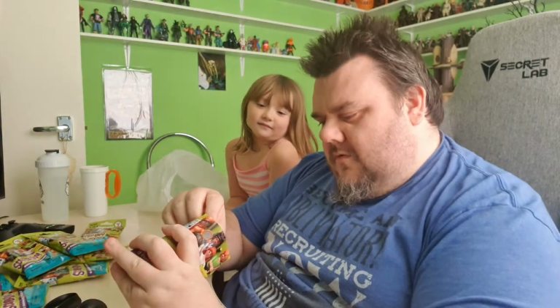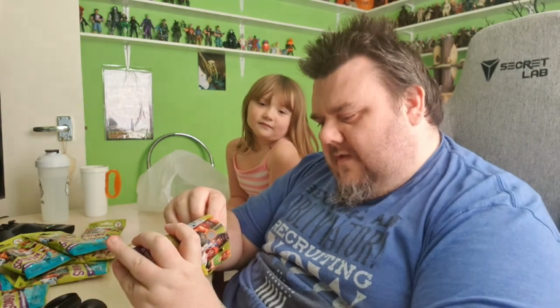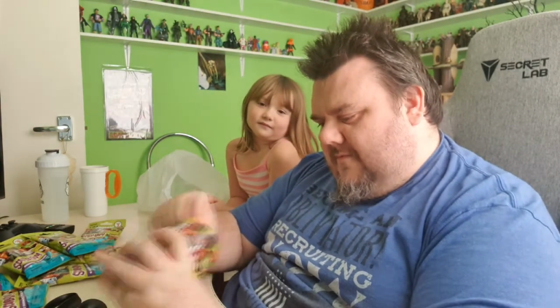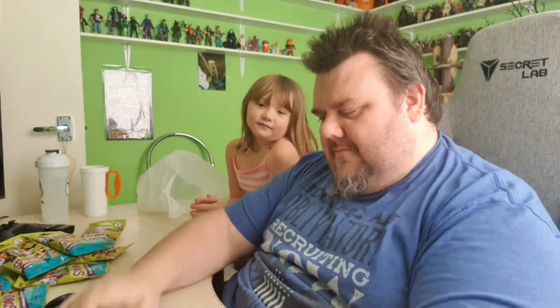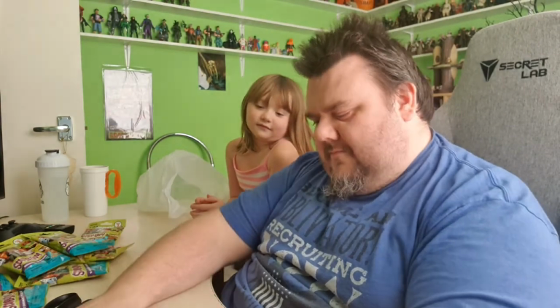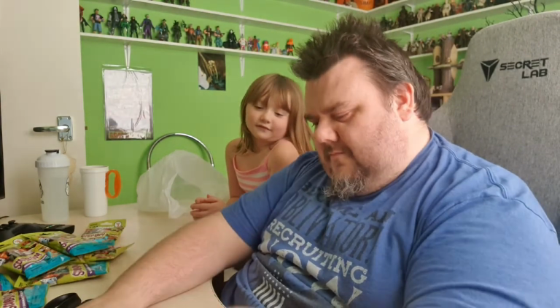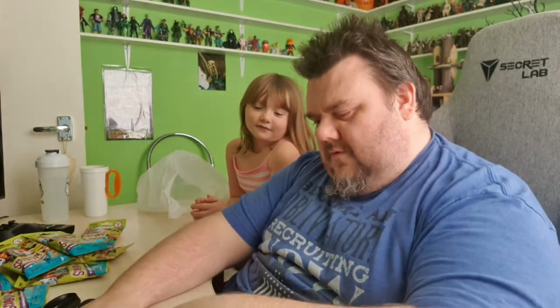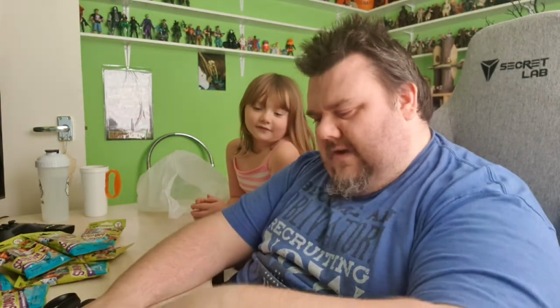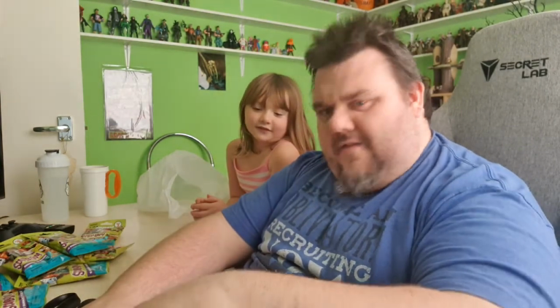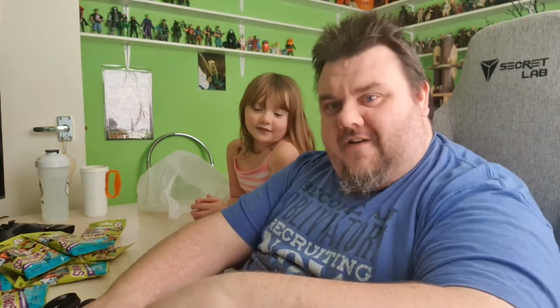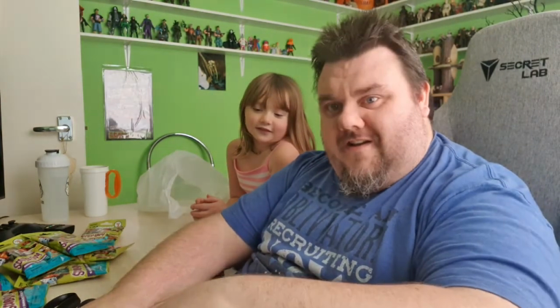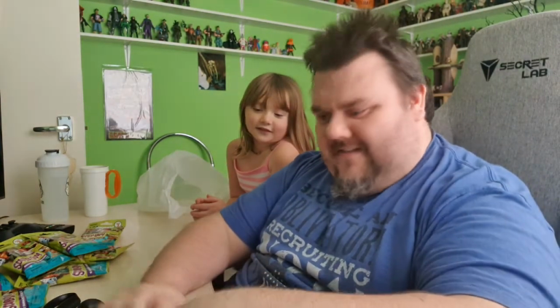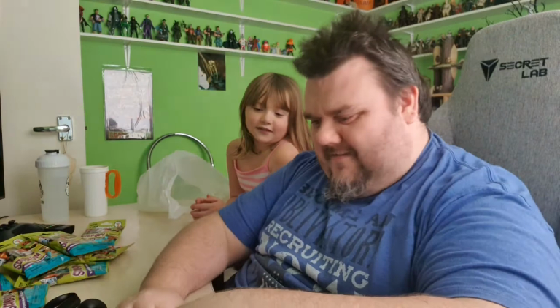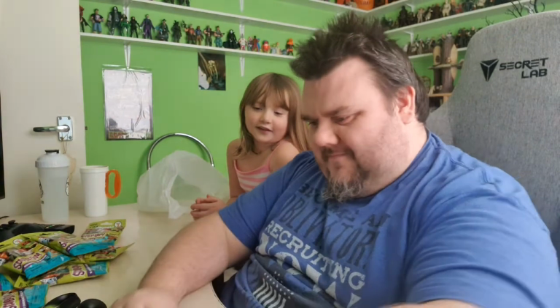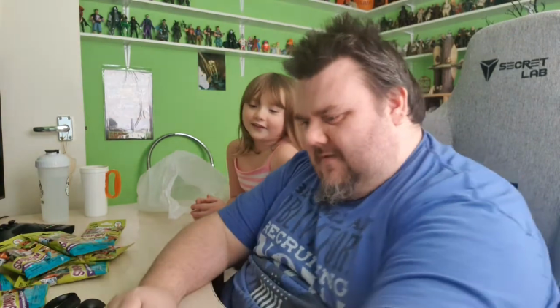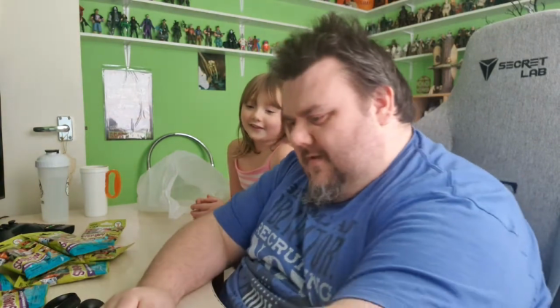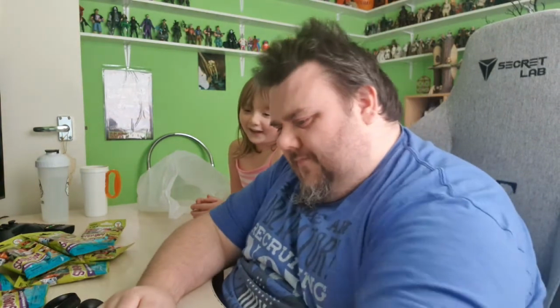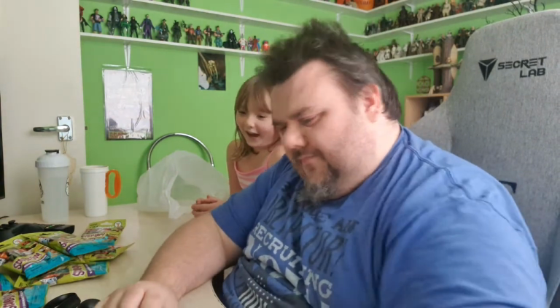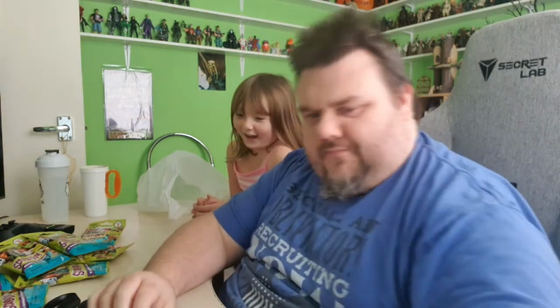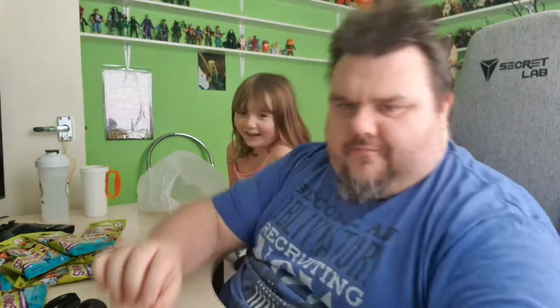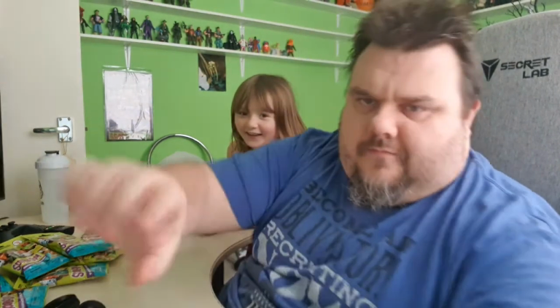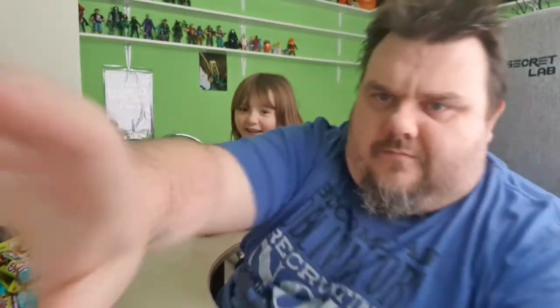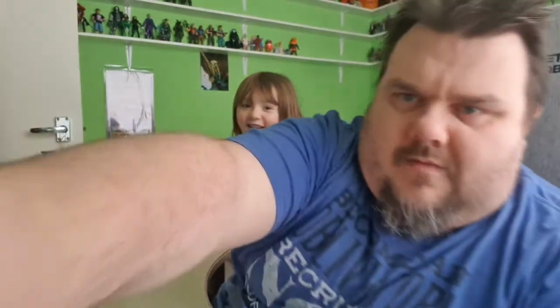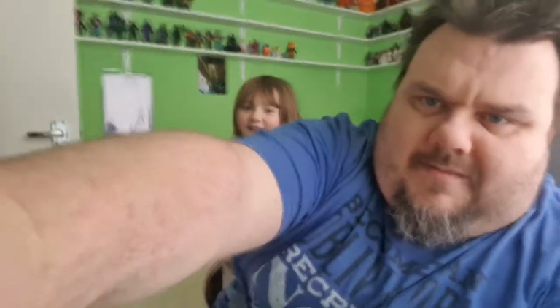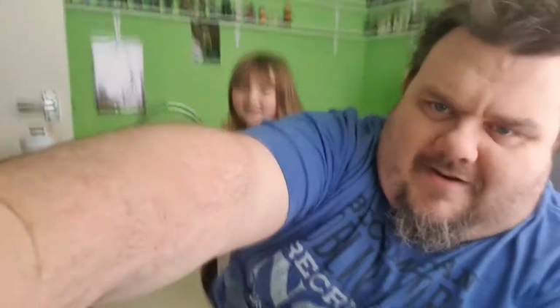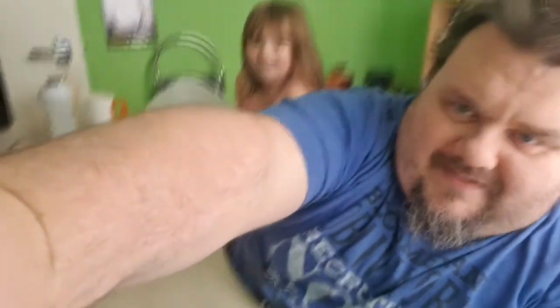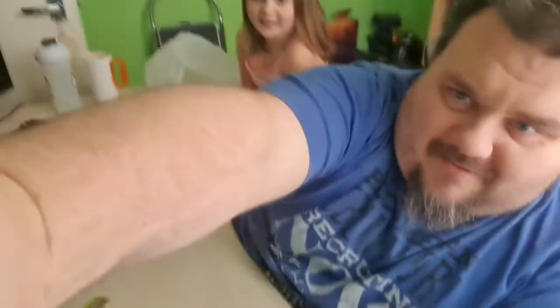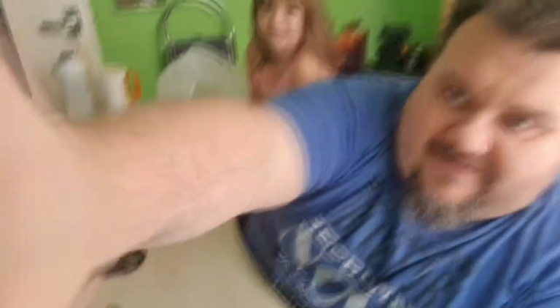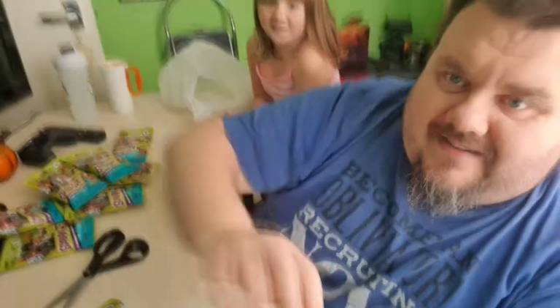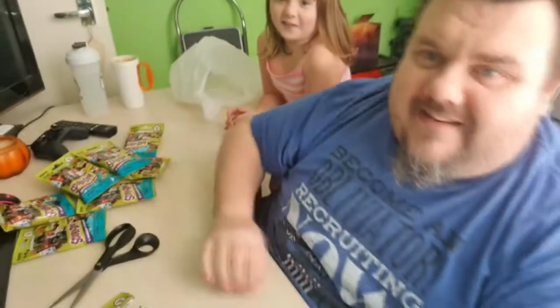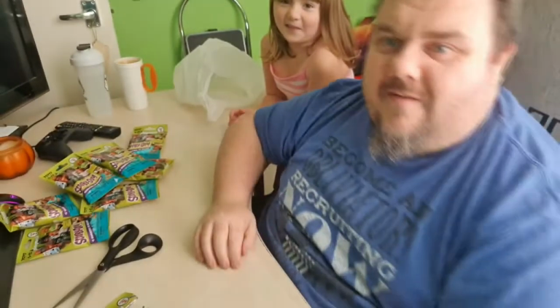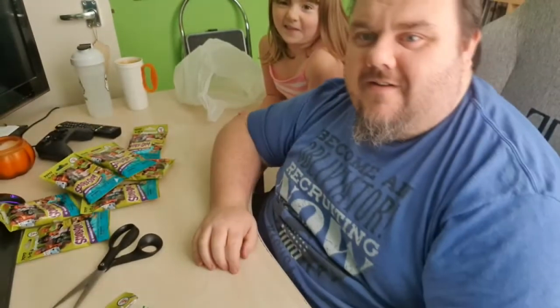Who's that? Who've we got first? Let me try and get the camera so you guys can see what I'm doing.